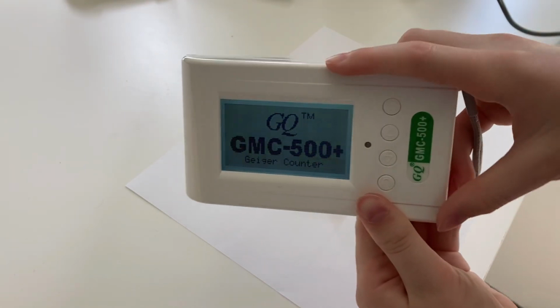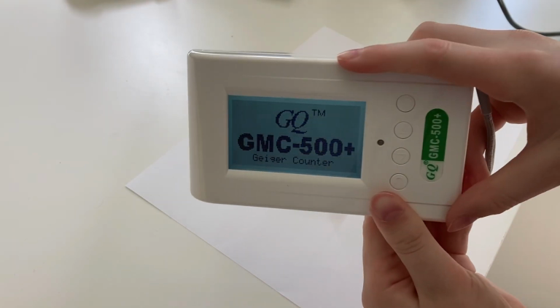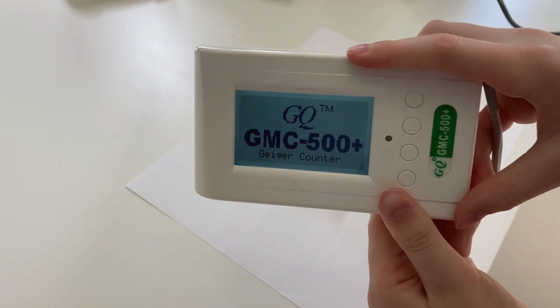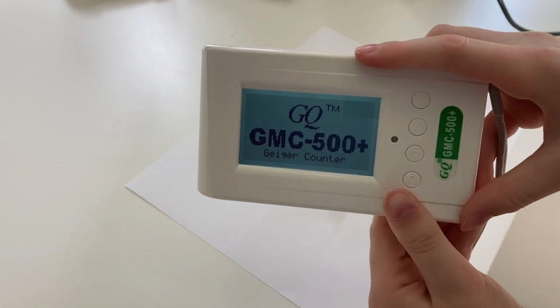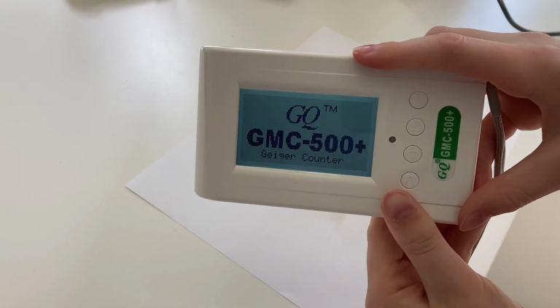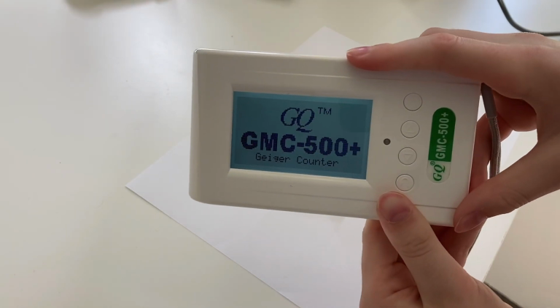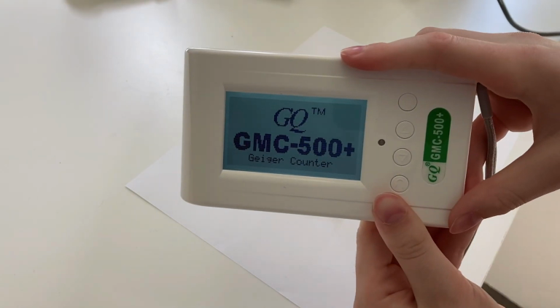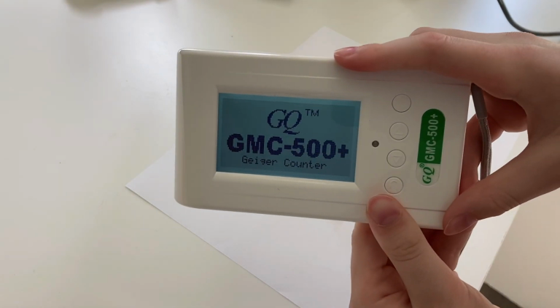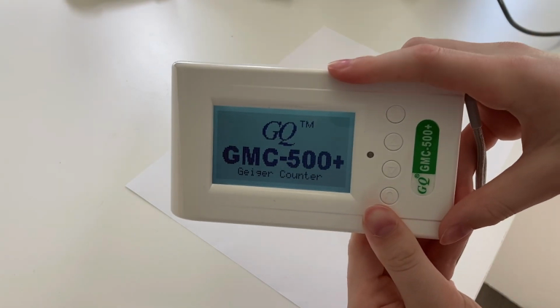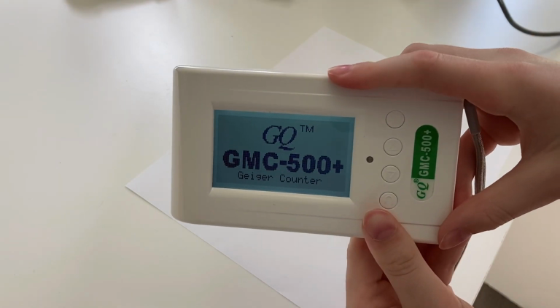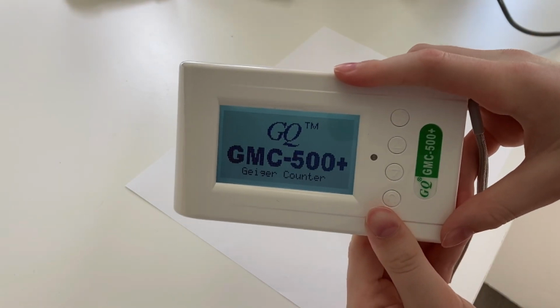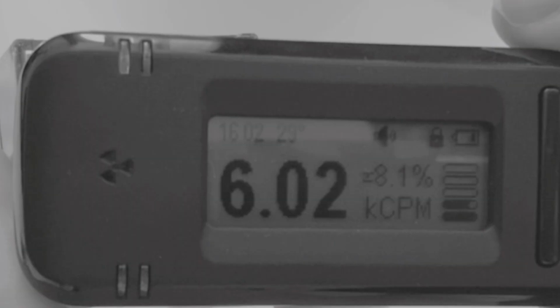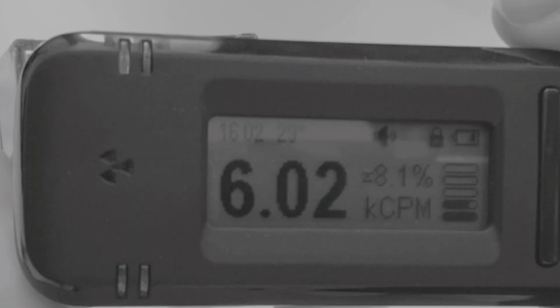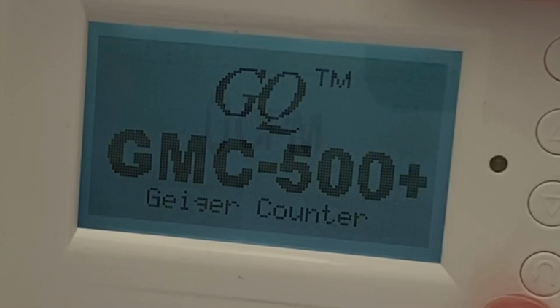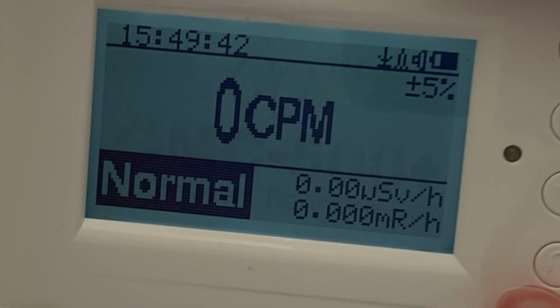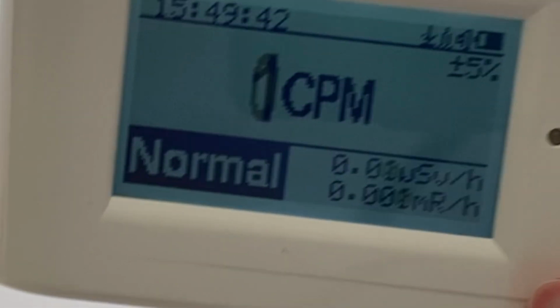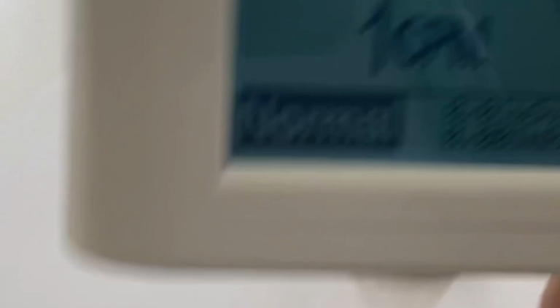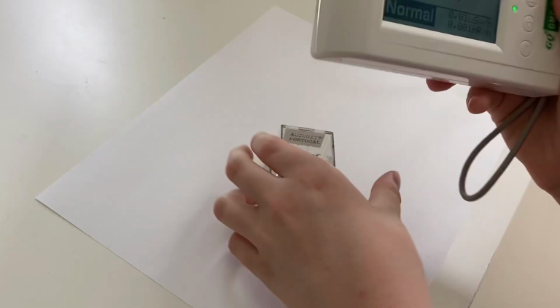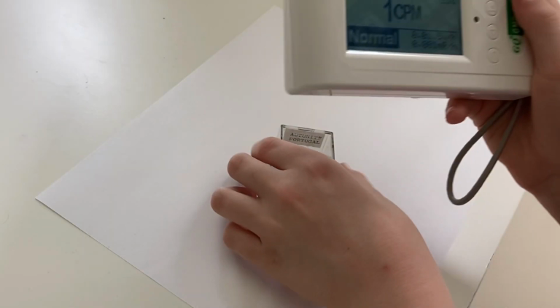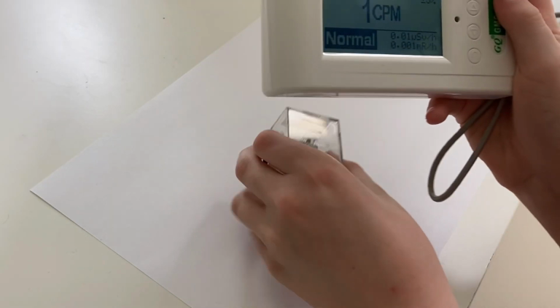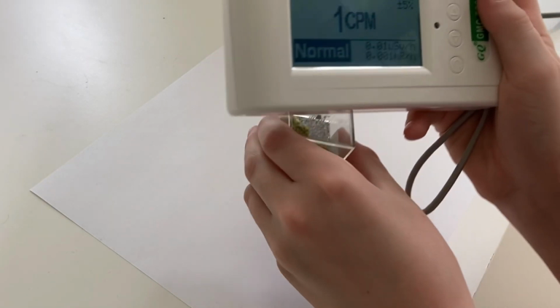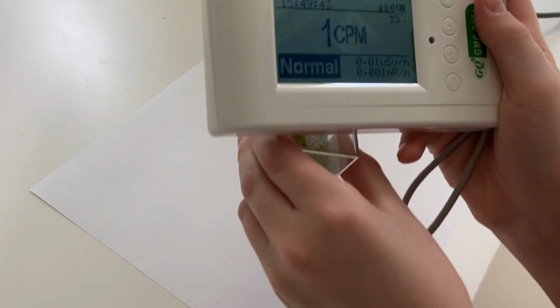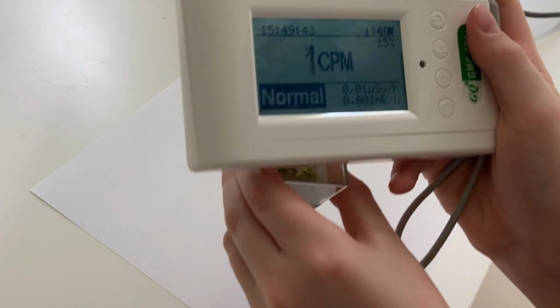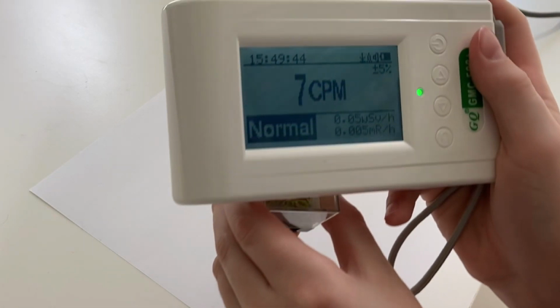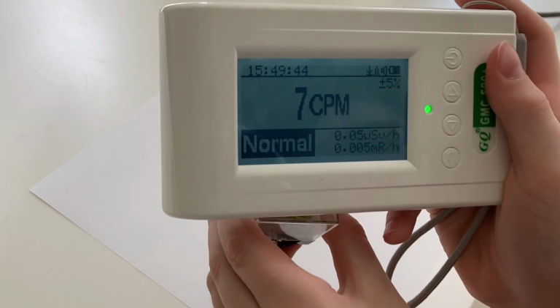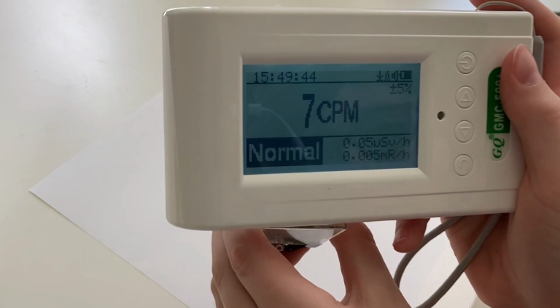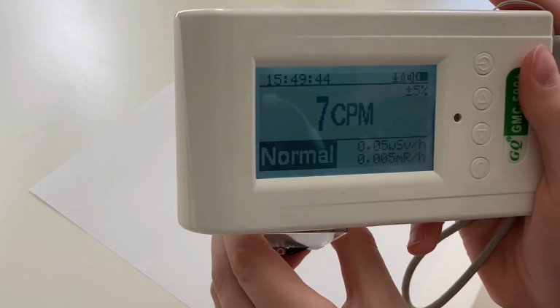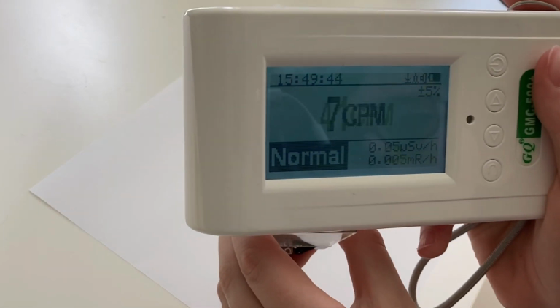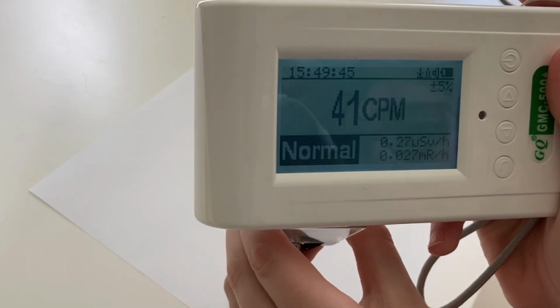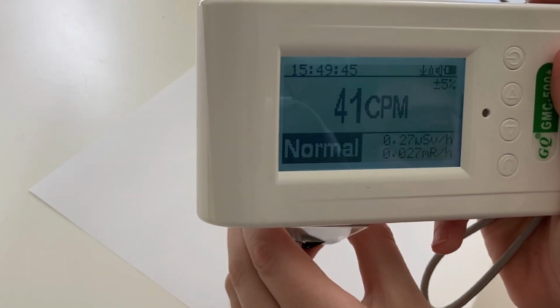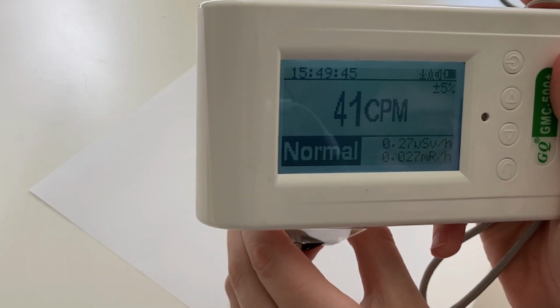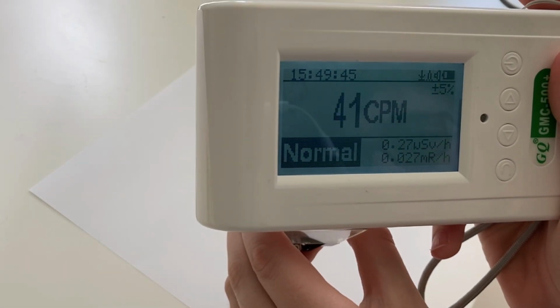The GQ won't seem to get anywhere near here. The explanation for that is simple: scintillators are much more sensitive than GM detectors.